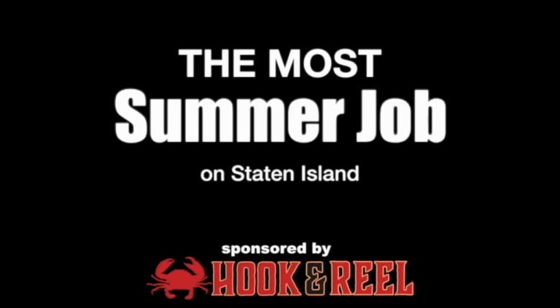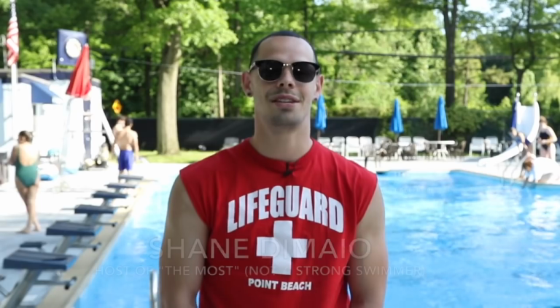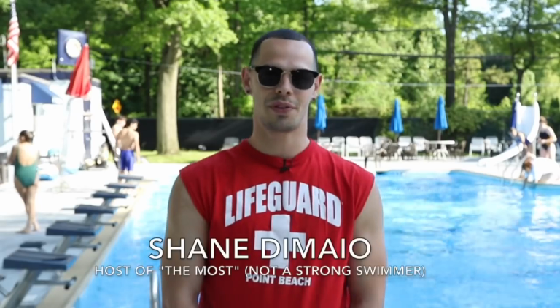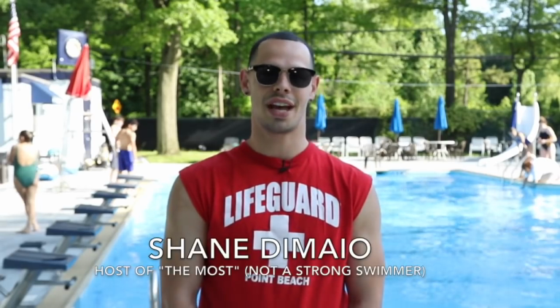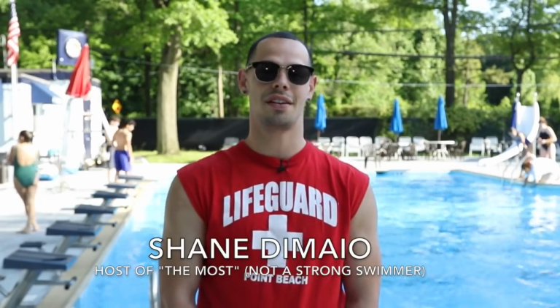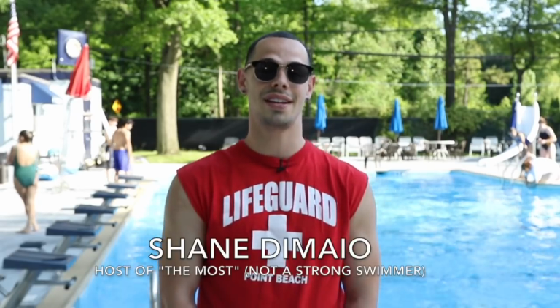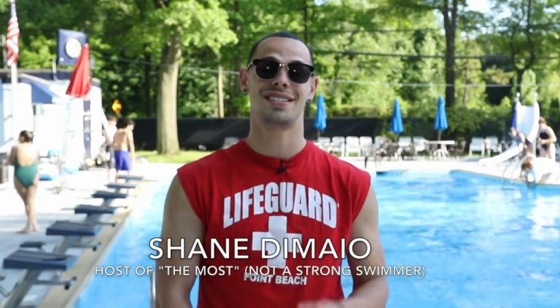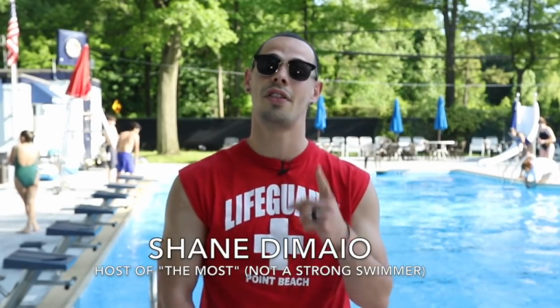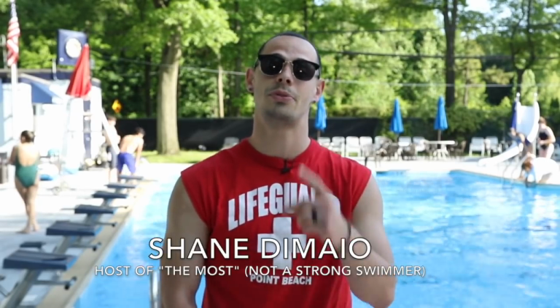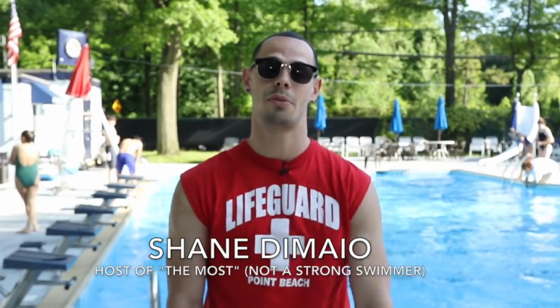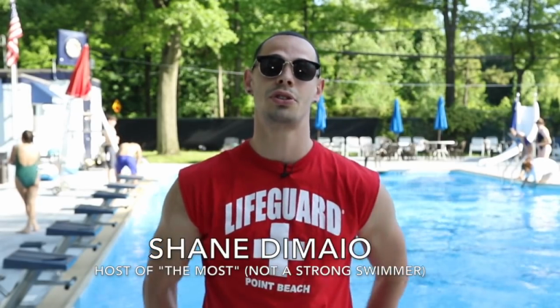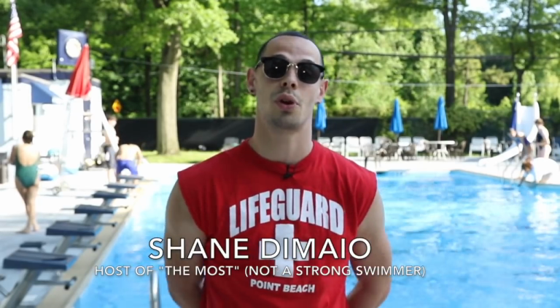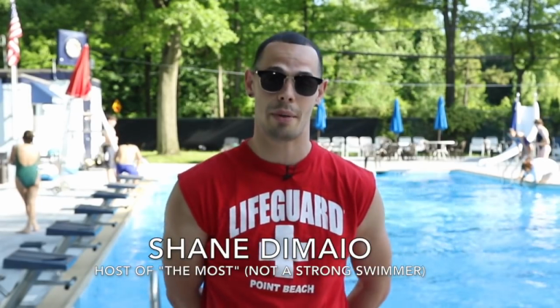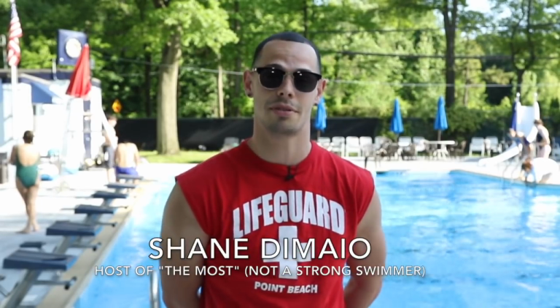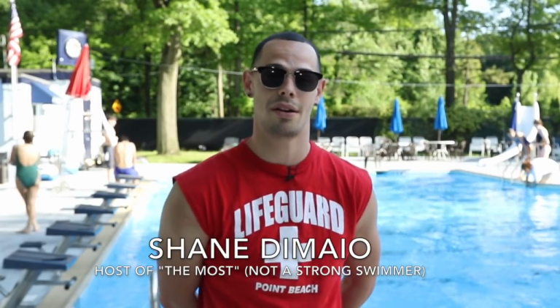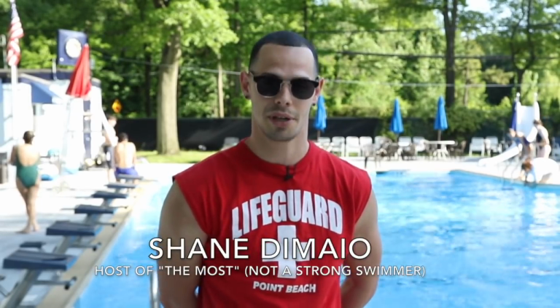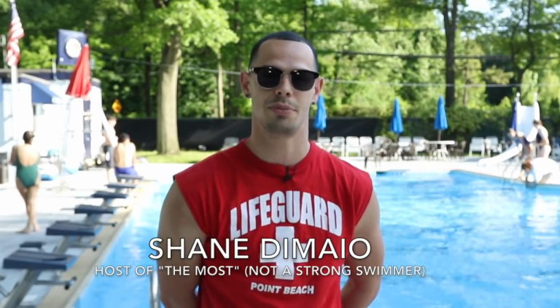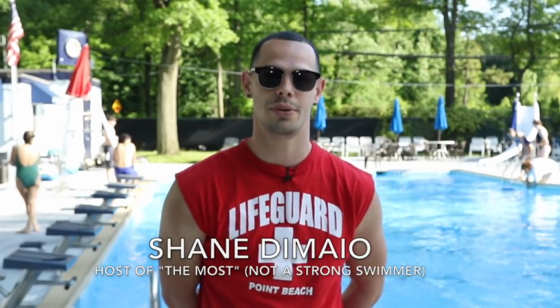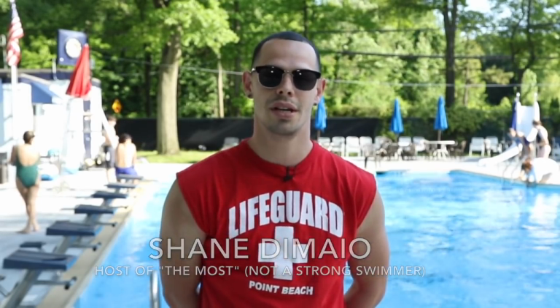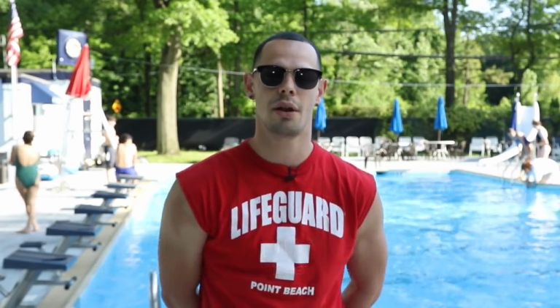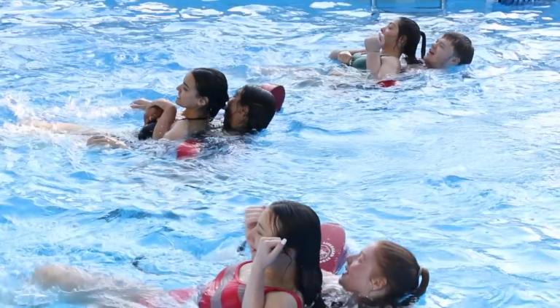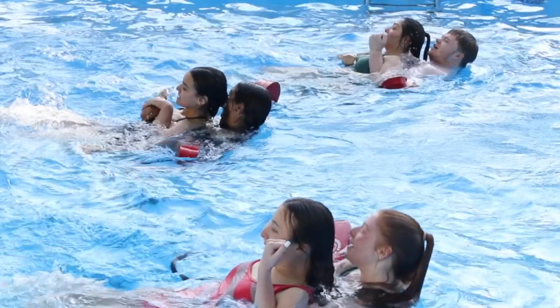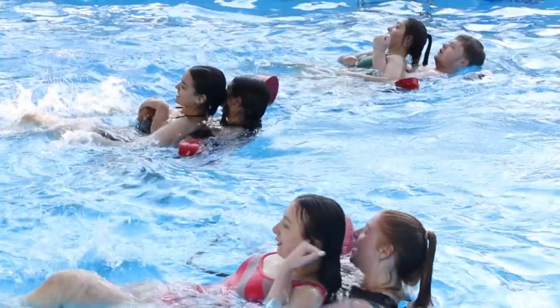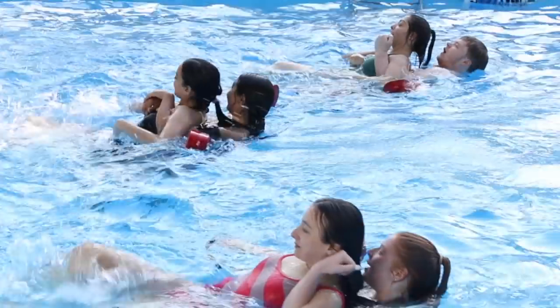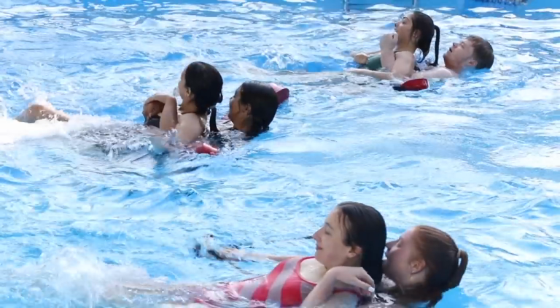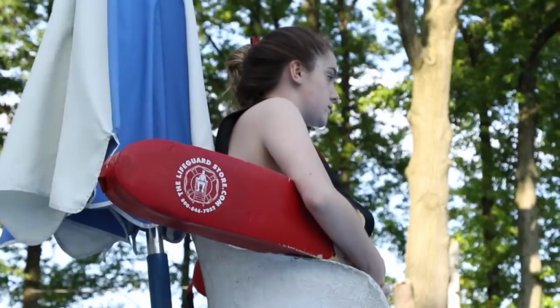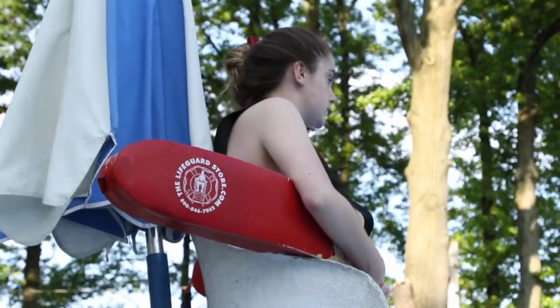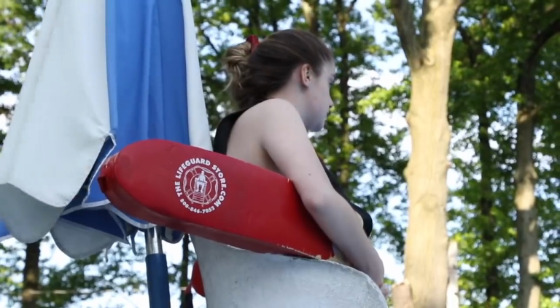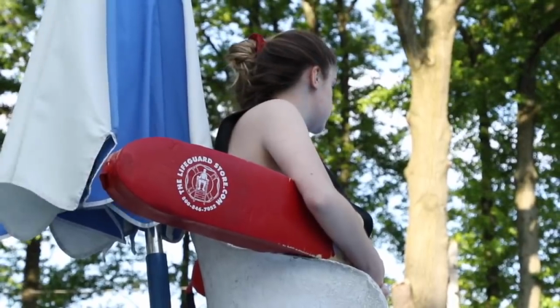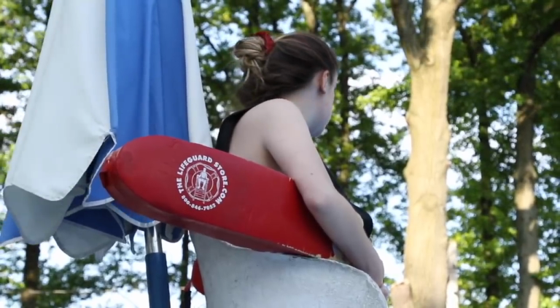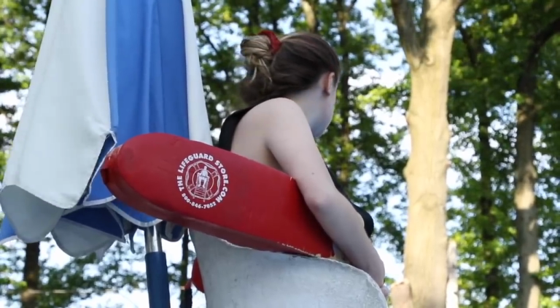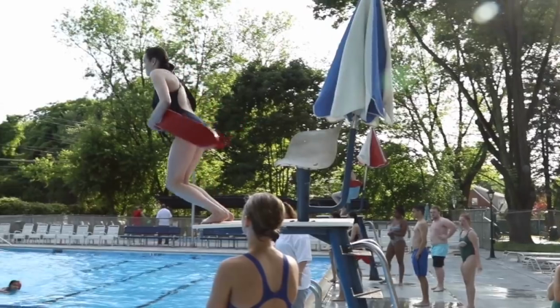Shane DeMare for the Staten Island Advance, and this is another episode of The Most, where grammar doesn't matter but extremes do. Today we're checking out the most summer job on Staten Island — it's a lifeguard.